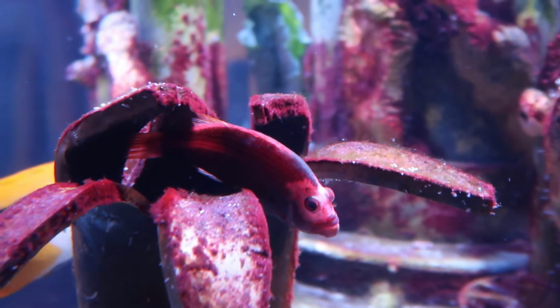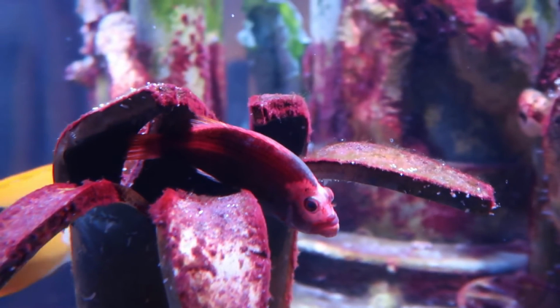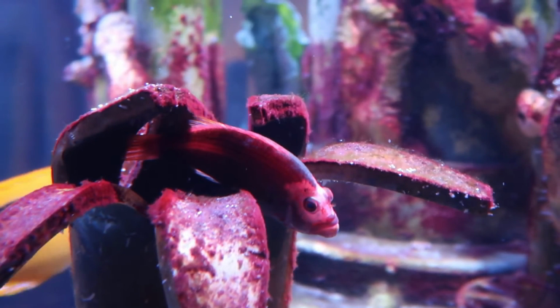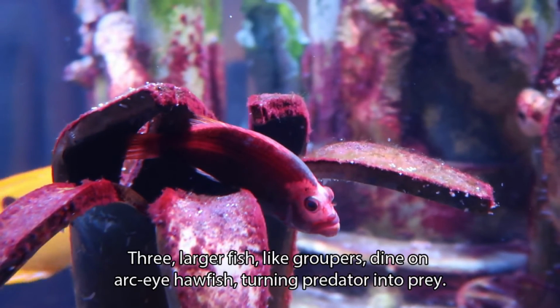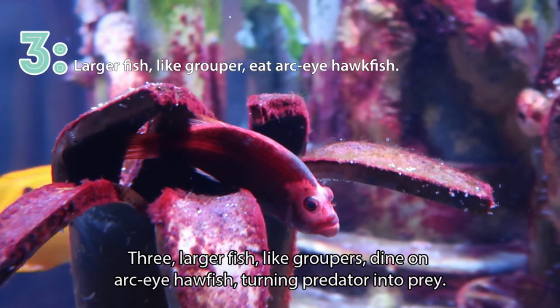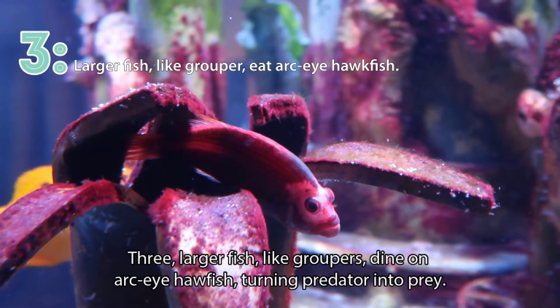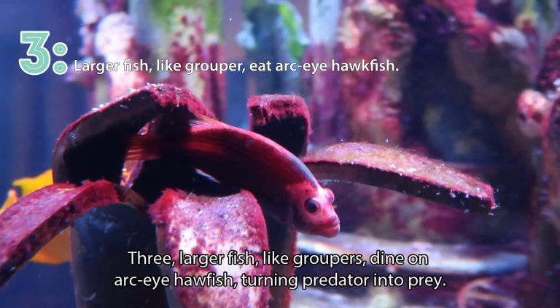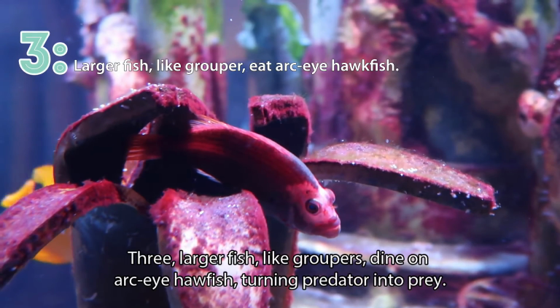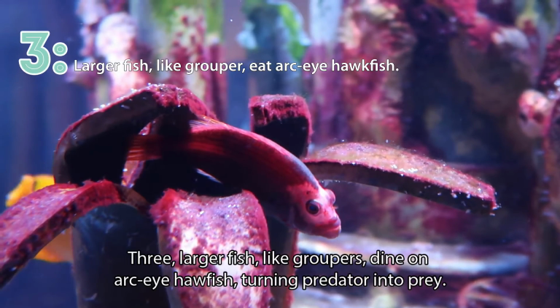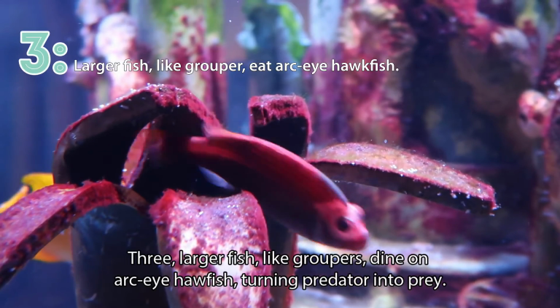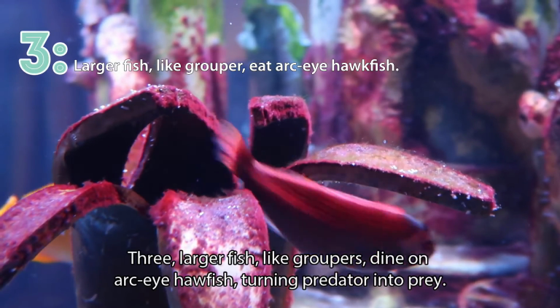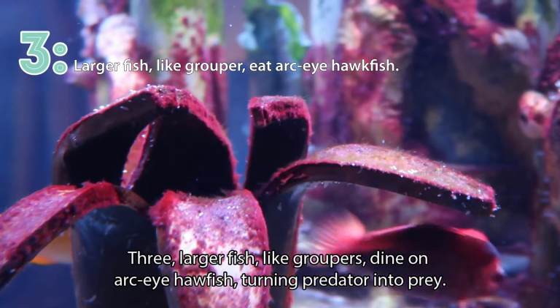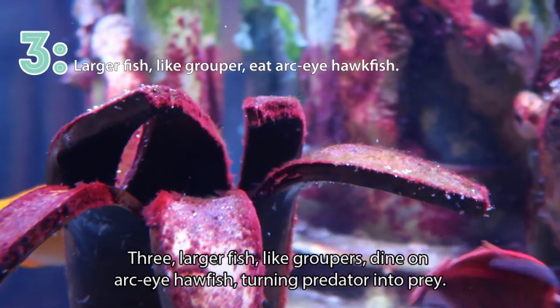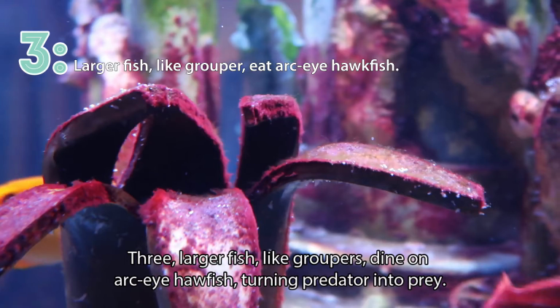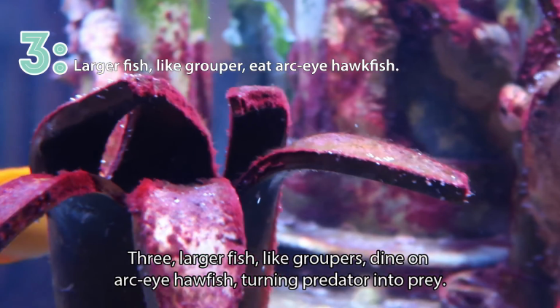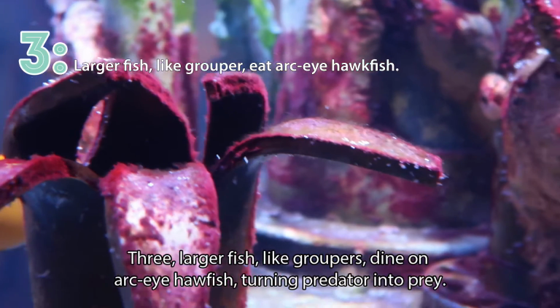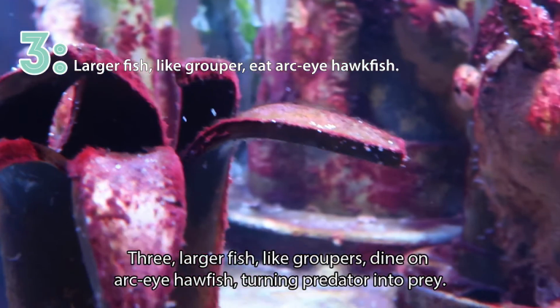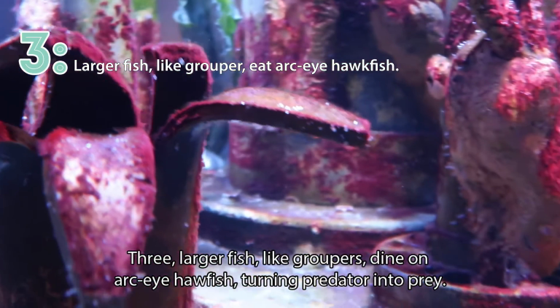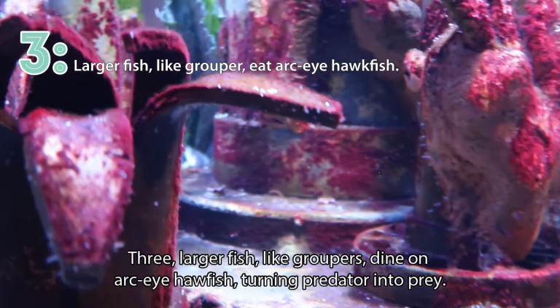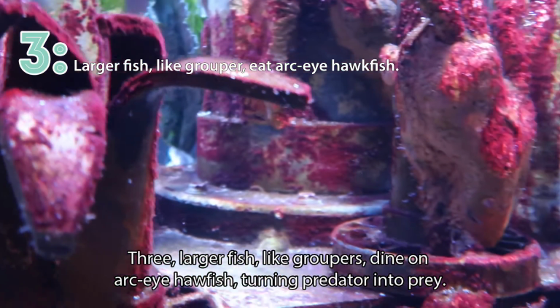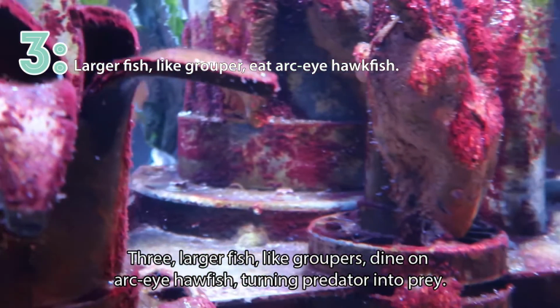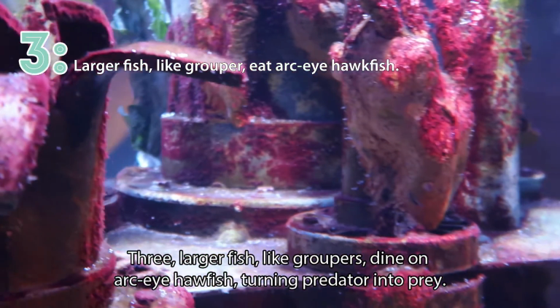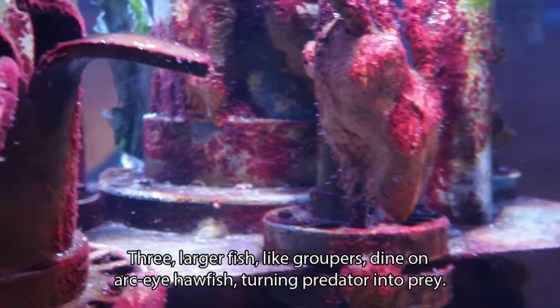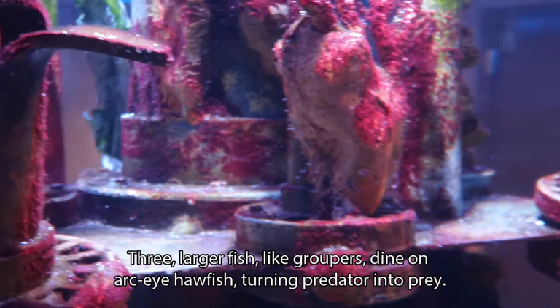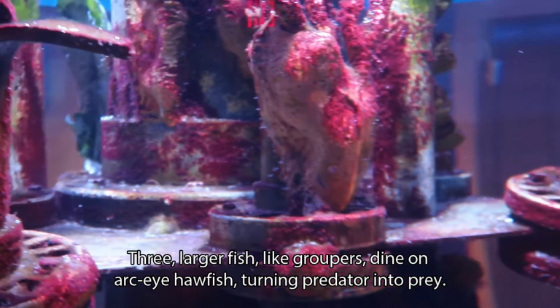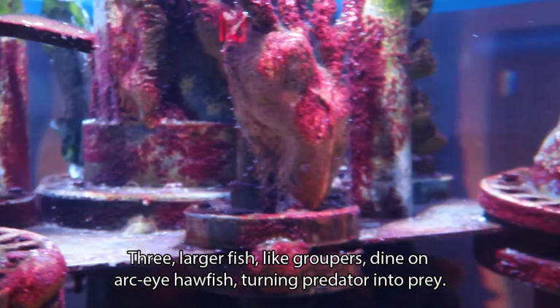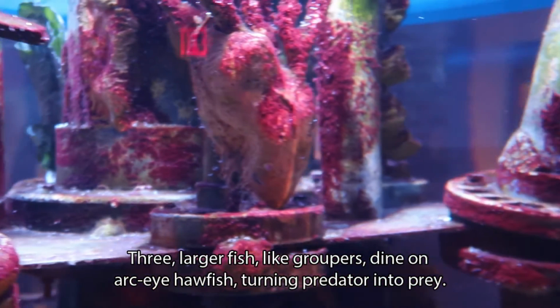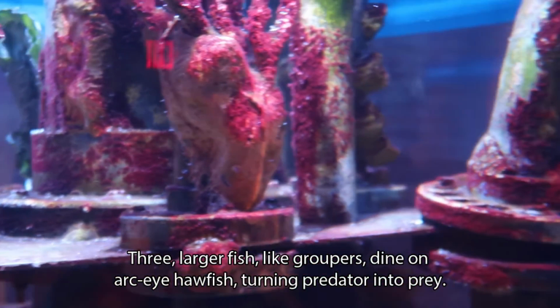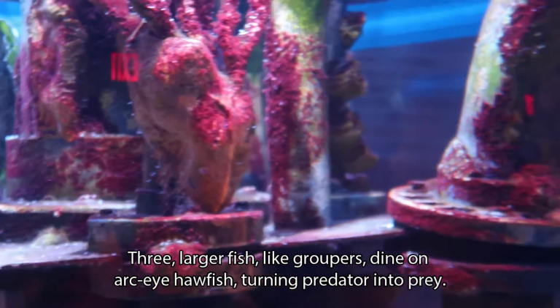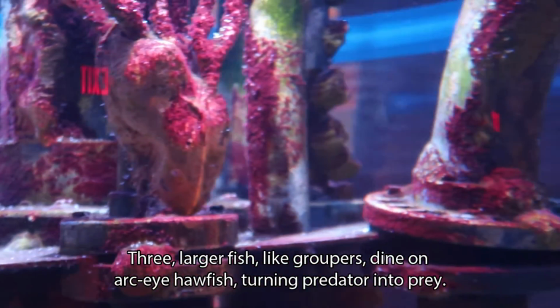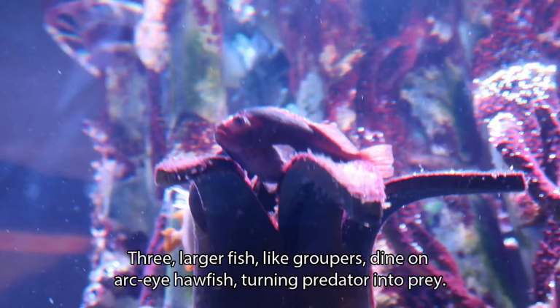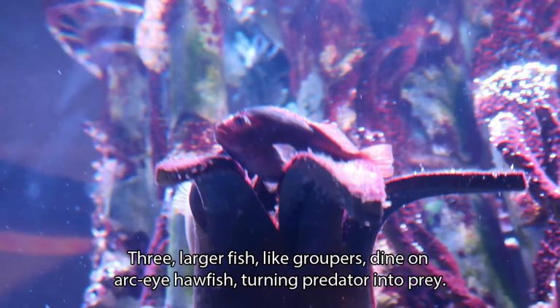Three: Larger fish, like groupers, dine on Arc-eye hawkfish, turning predator into prey.